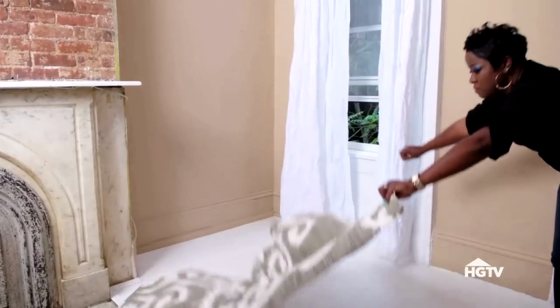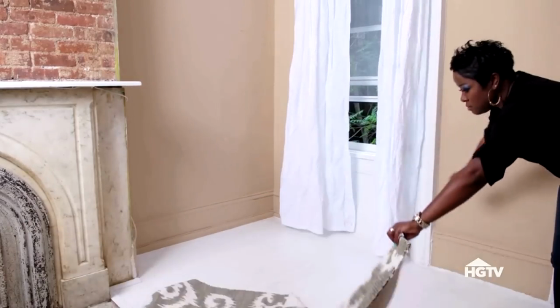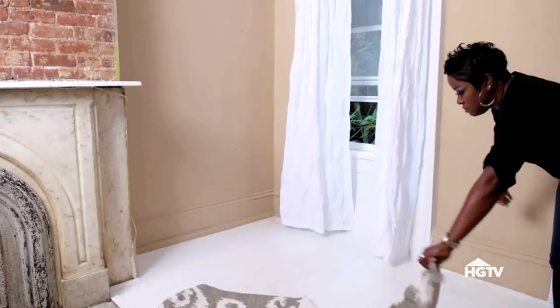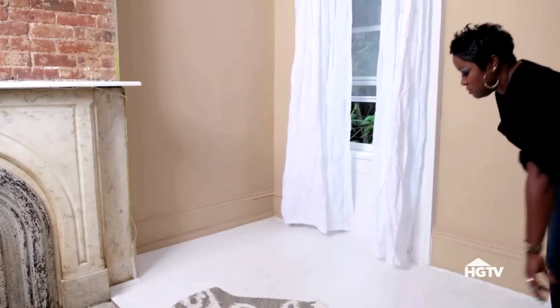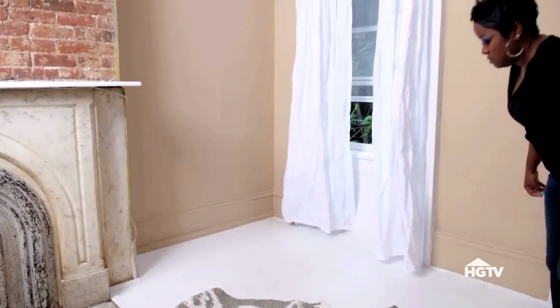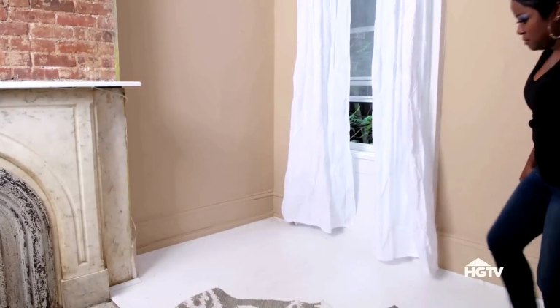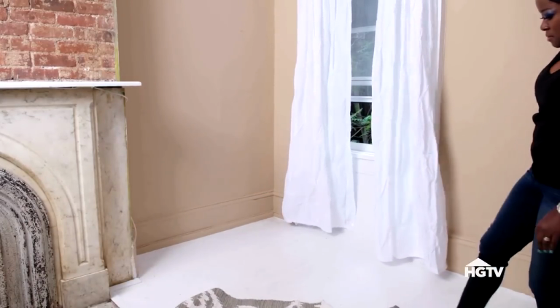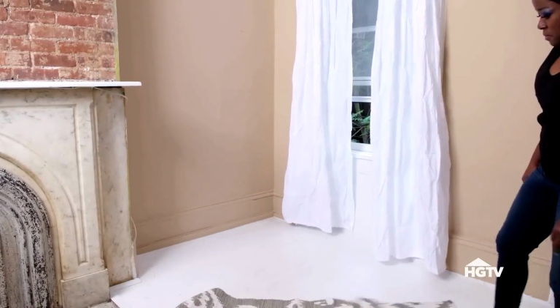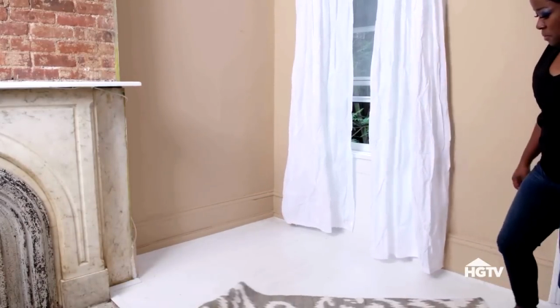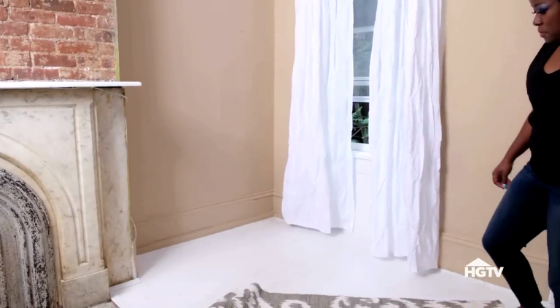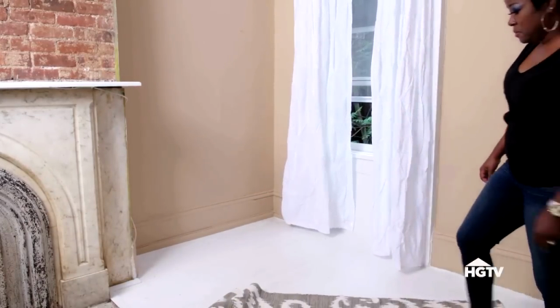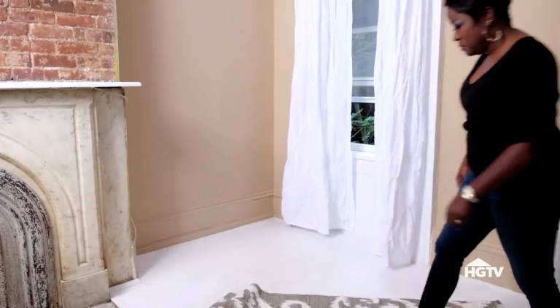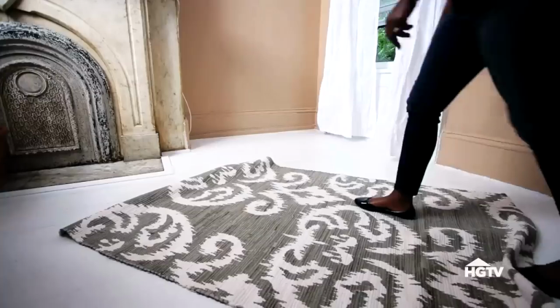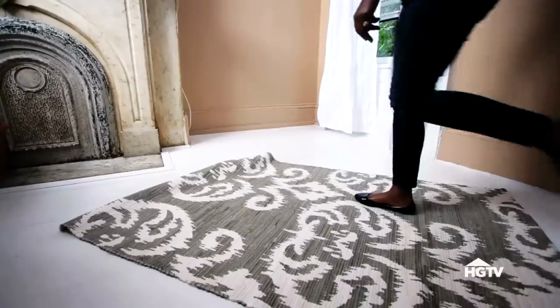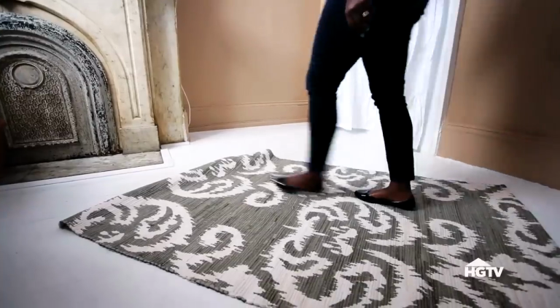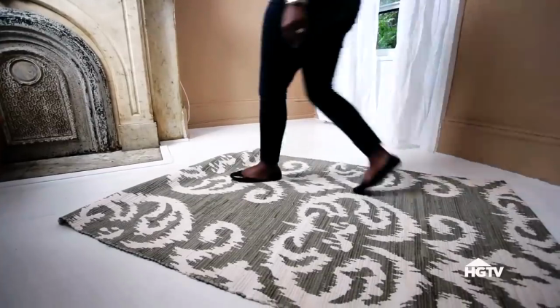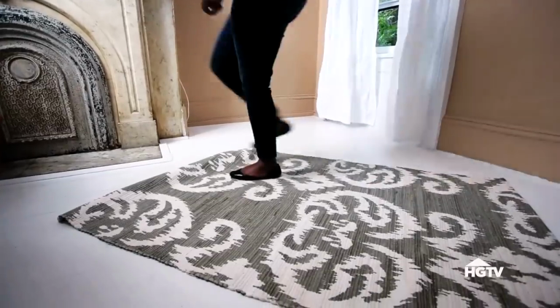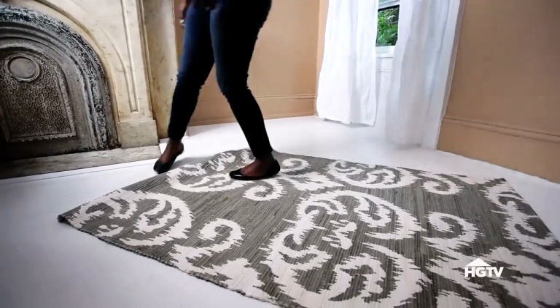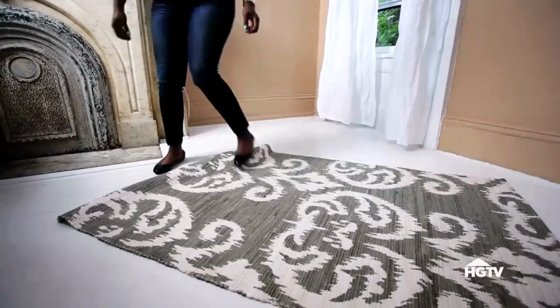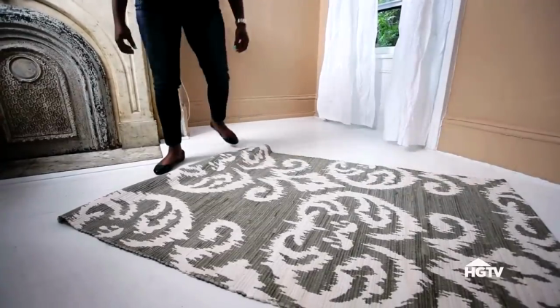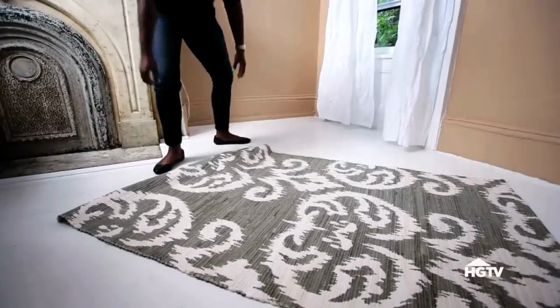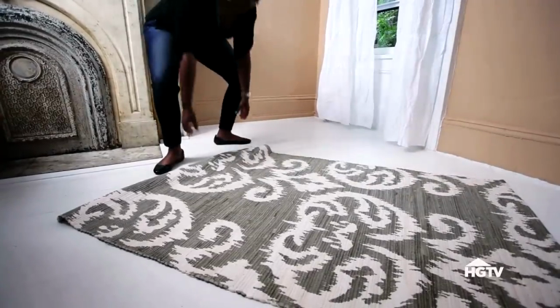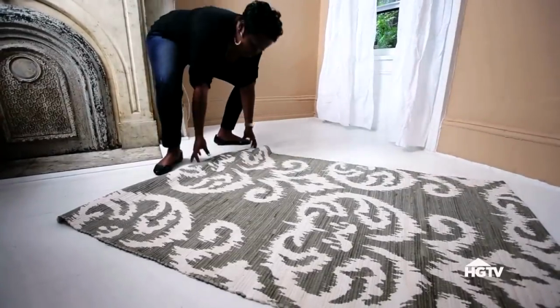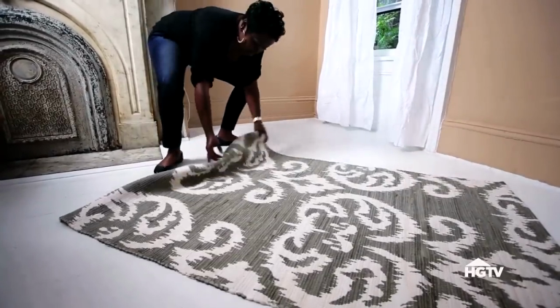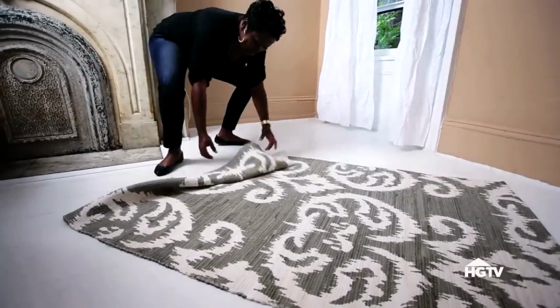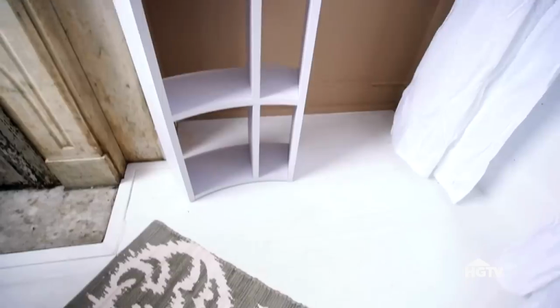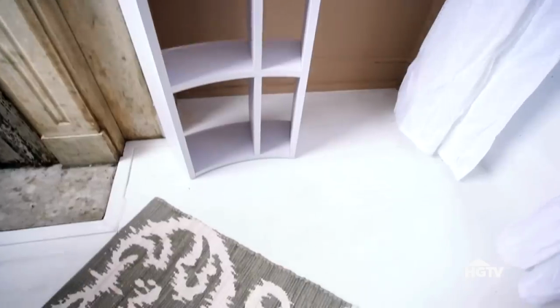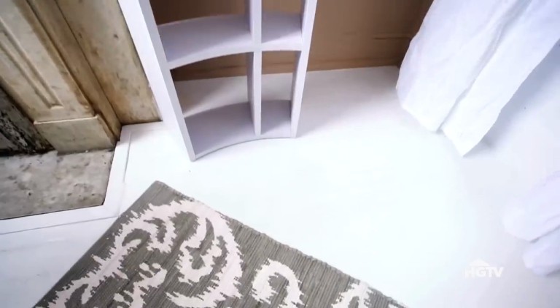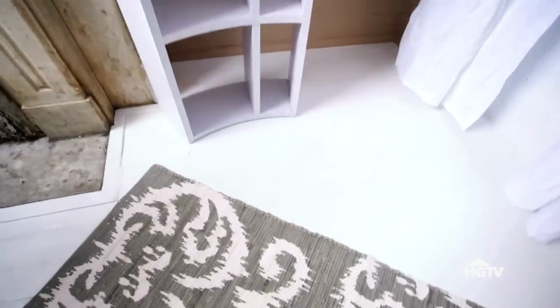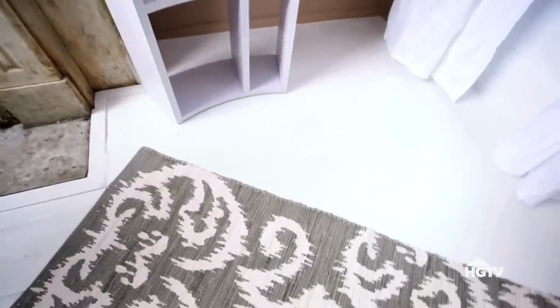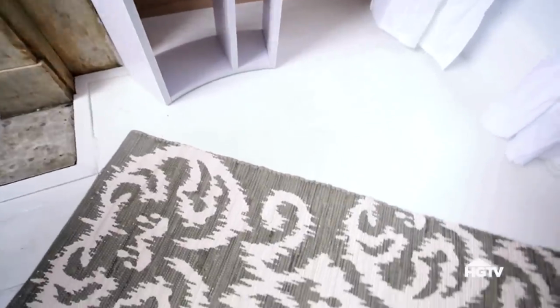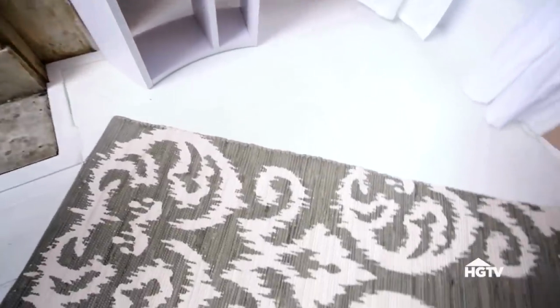Visually delineate this space from the rest of the room with a rug. I'm going with a beautiful patterned flat weave area rug — it's thin and durable.